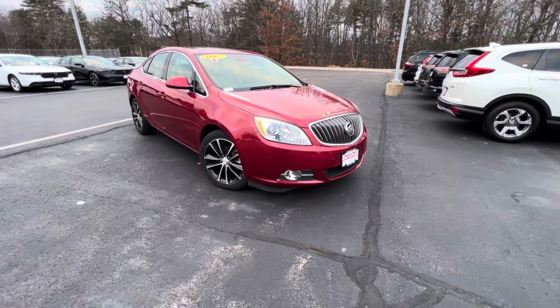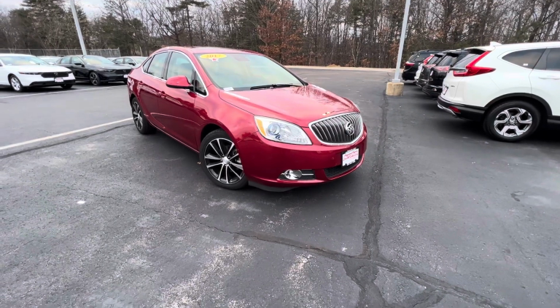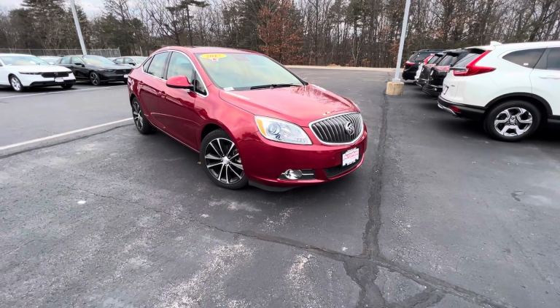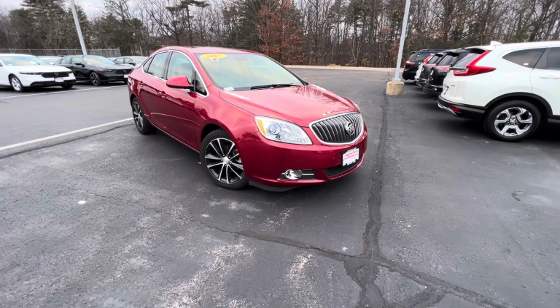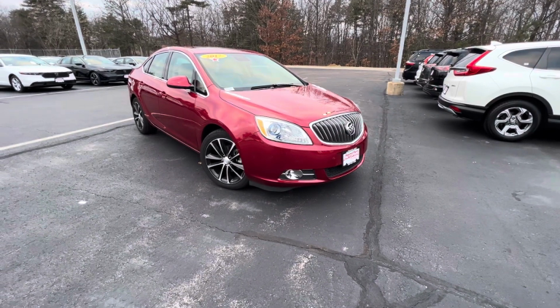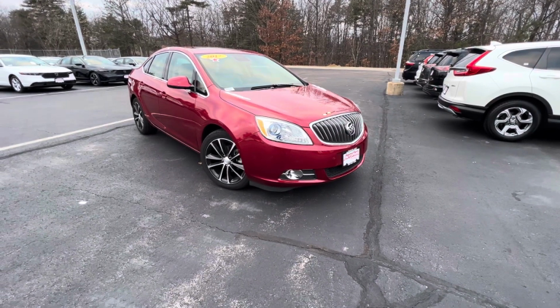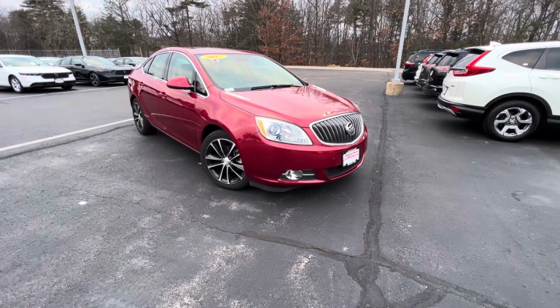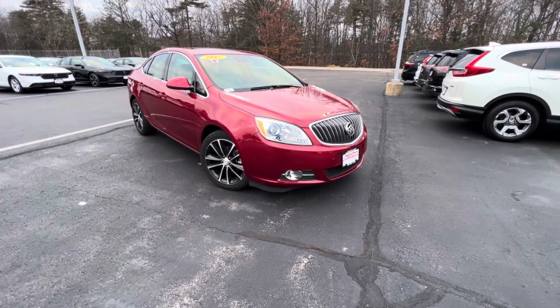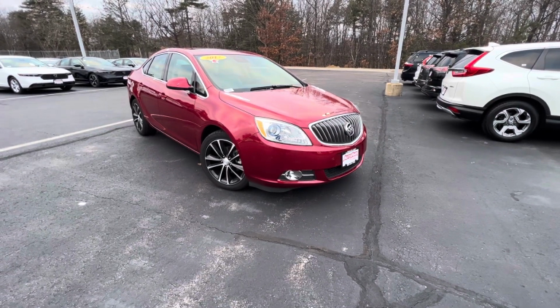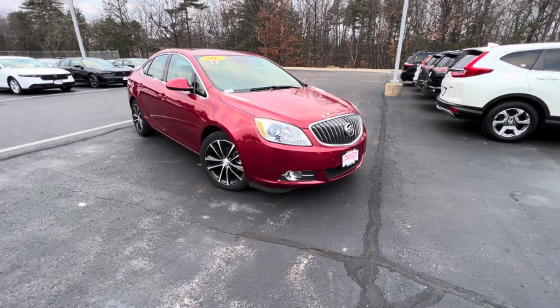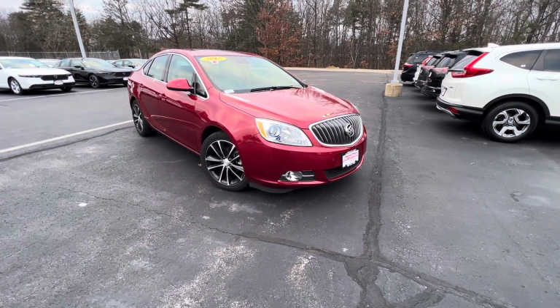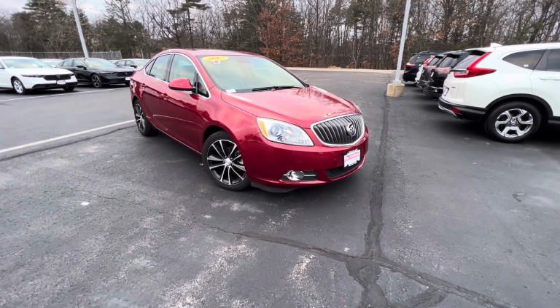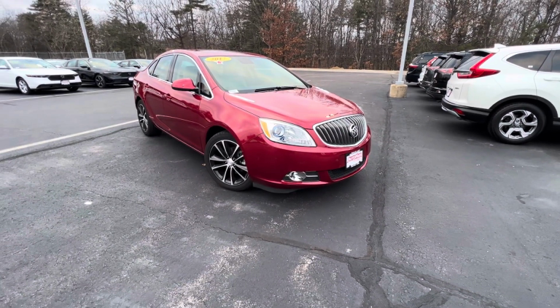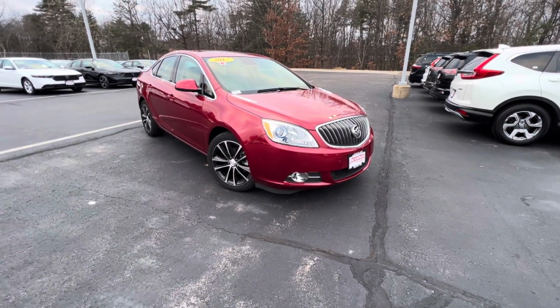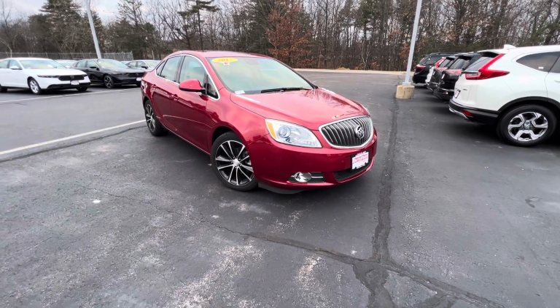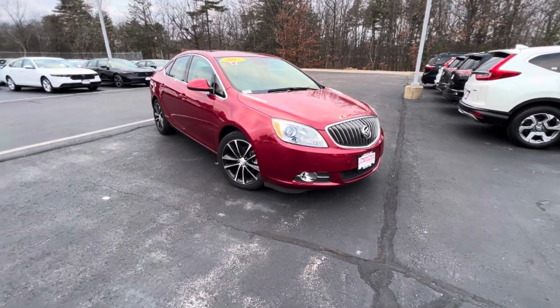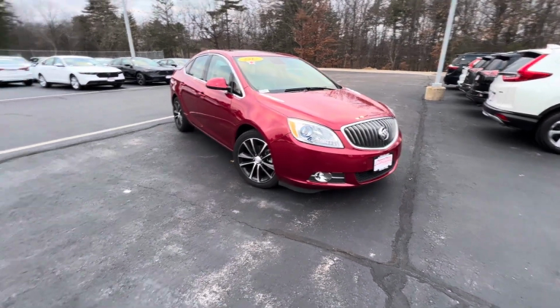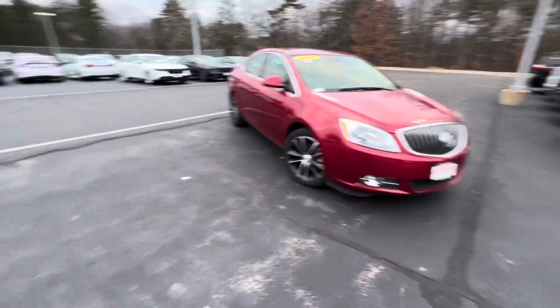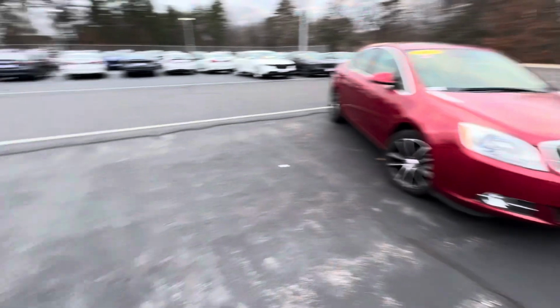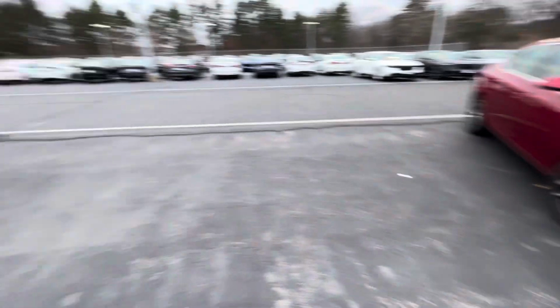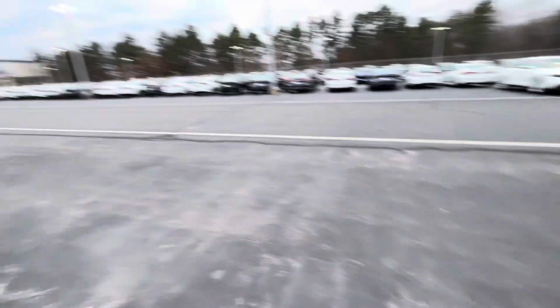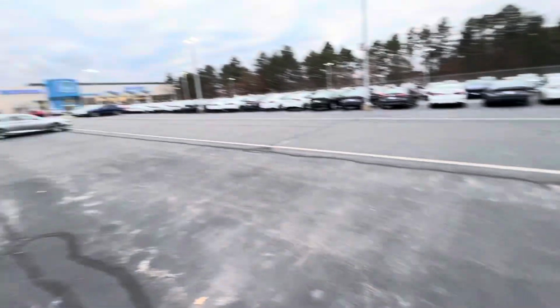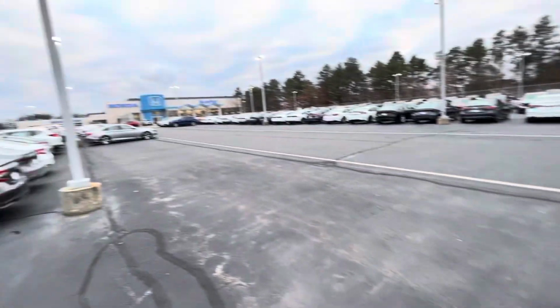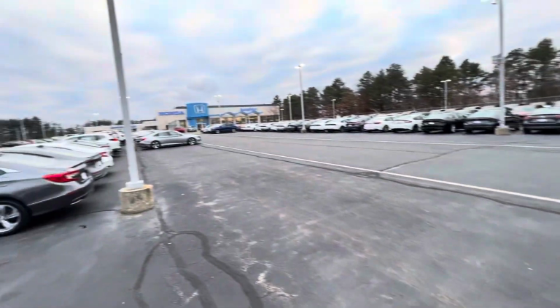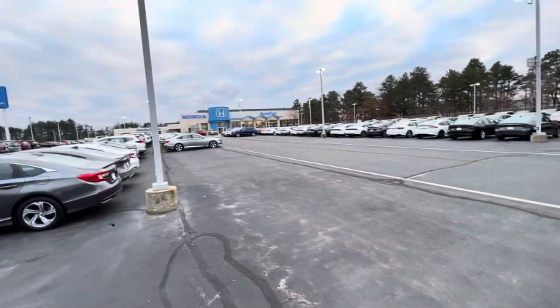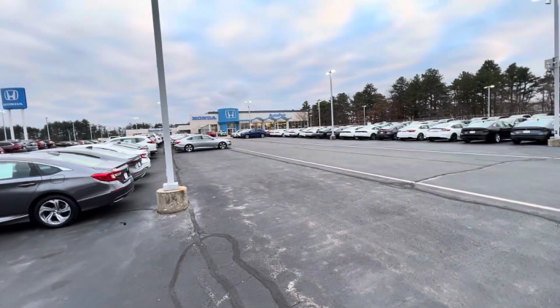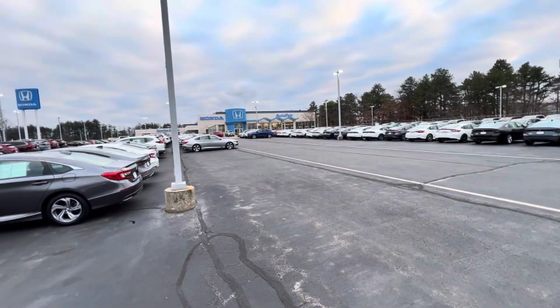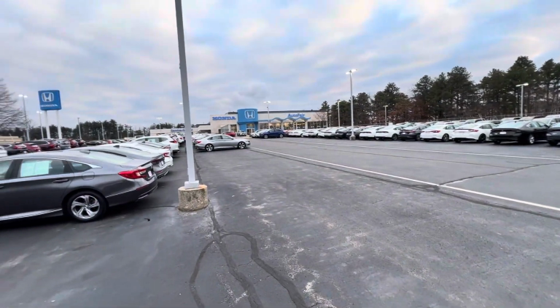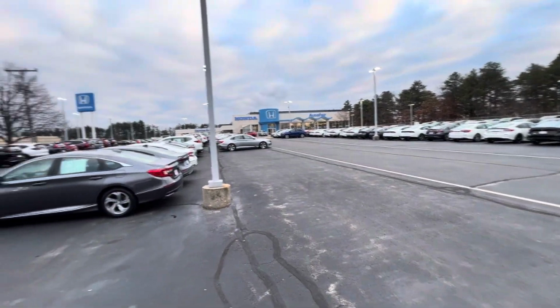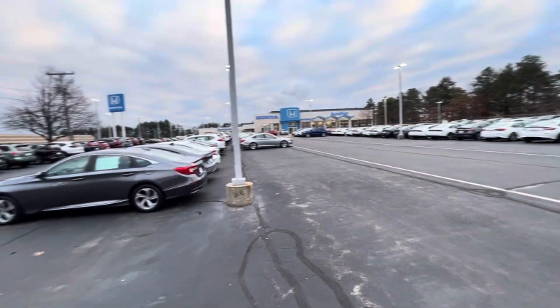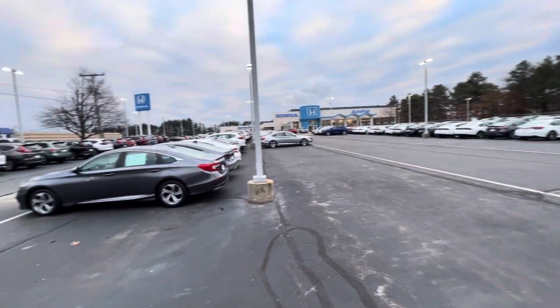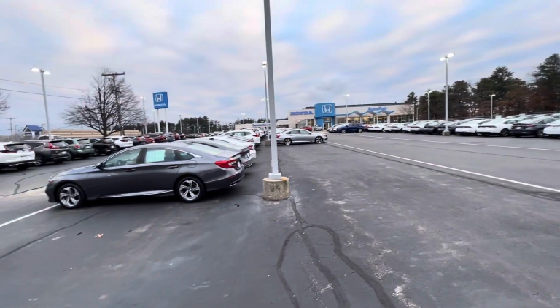Good afternoon, Brandon. This is Steve over at AutoFair Honda in Manchester, New Hampshire, located at 200 Keller Street.